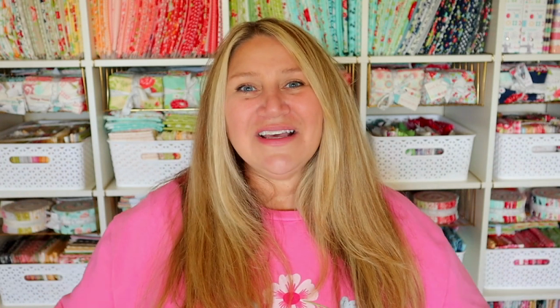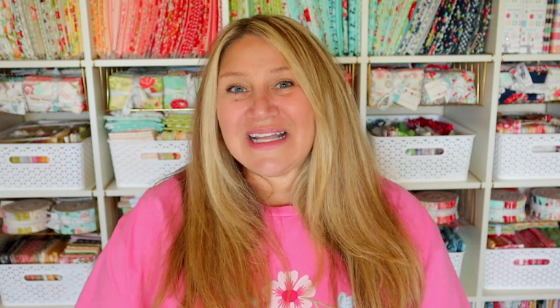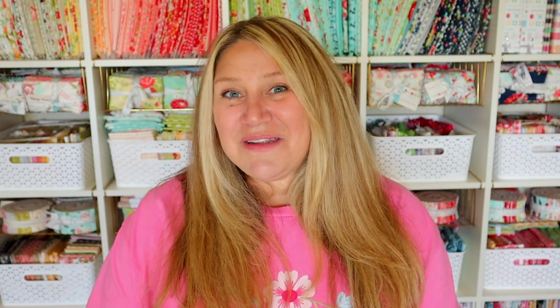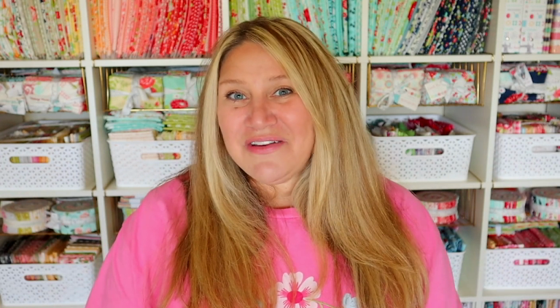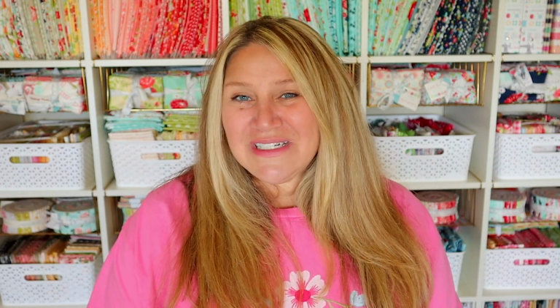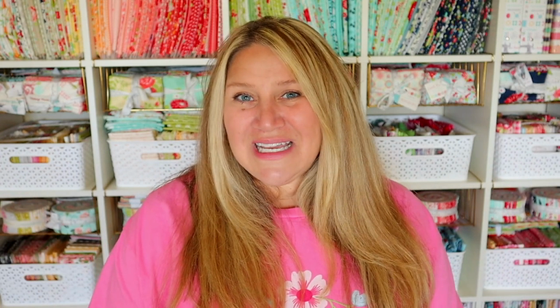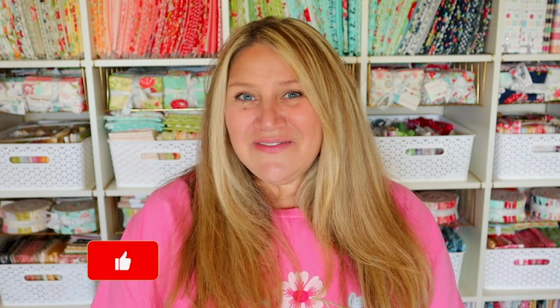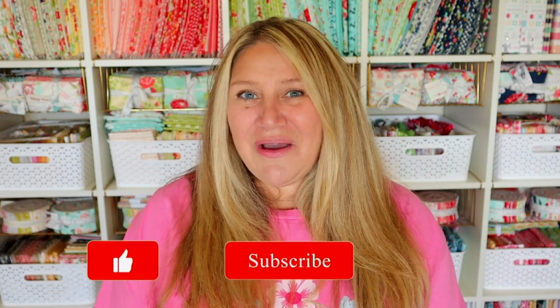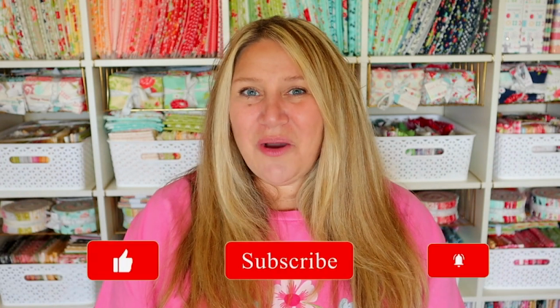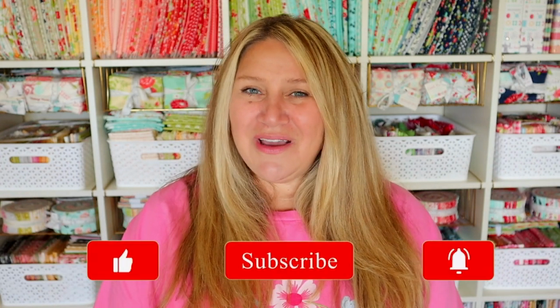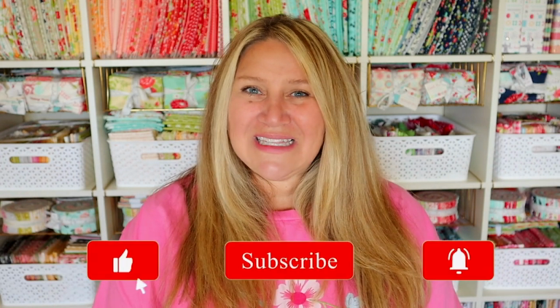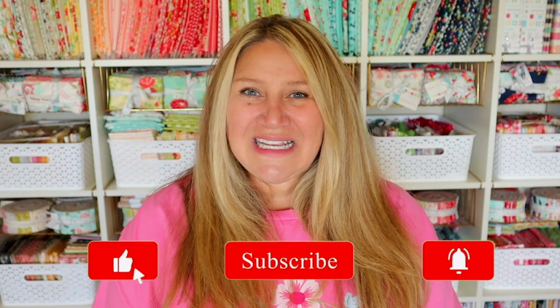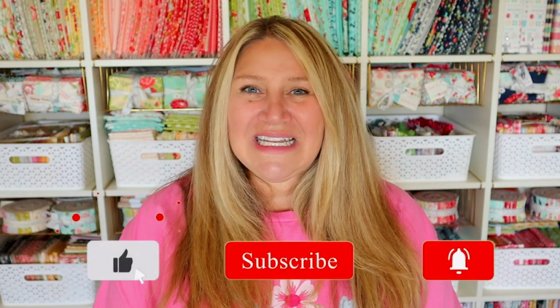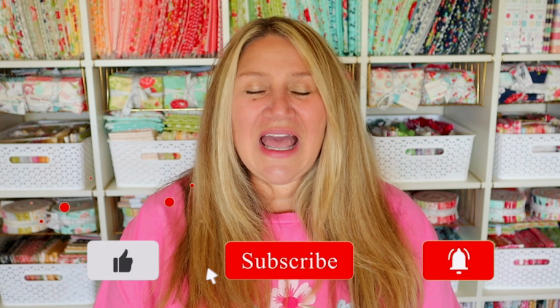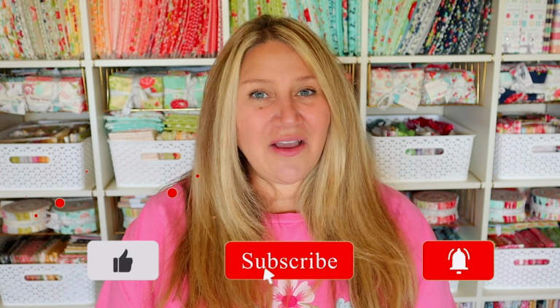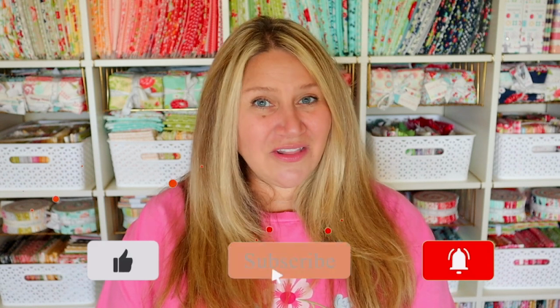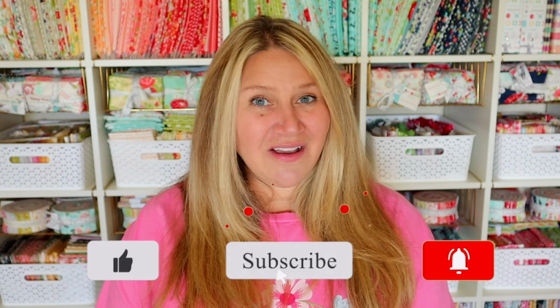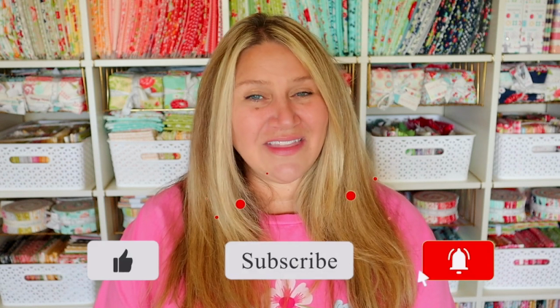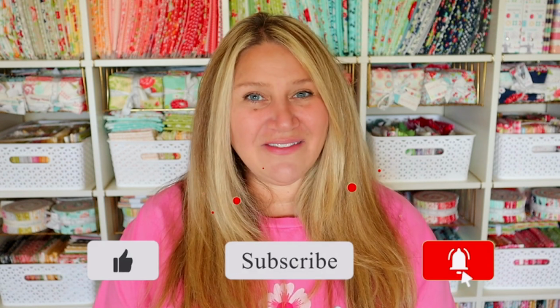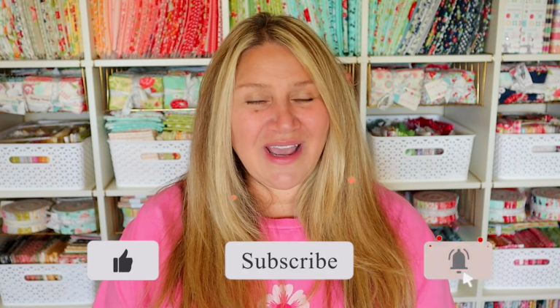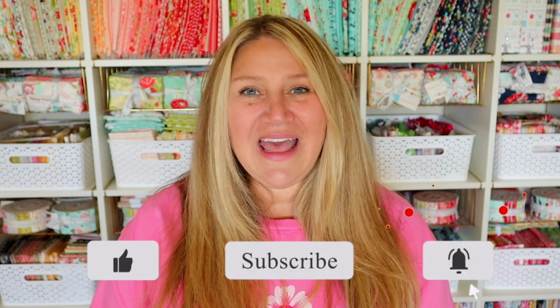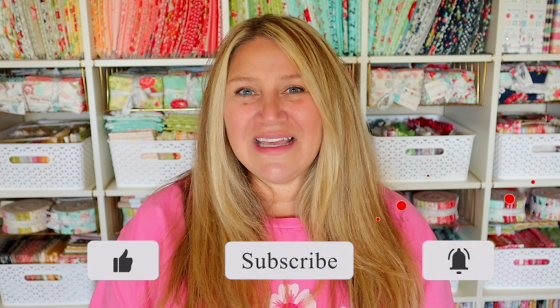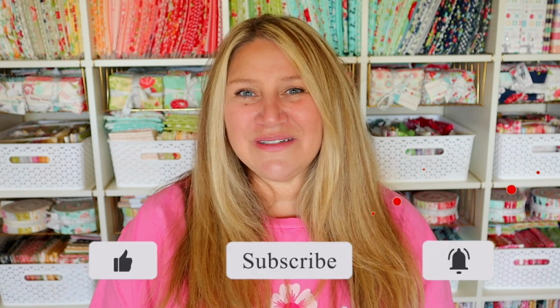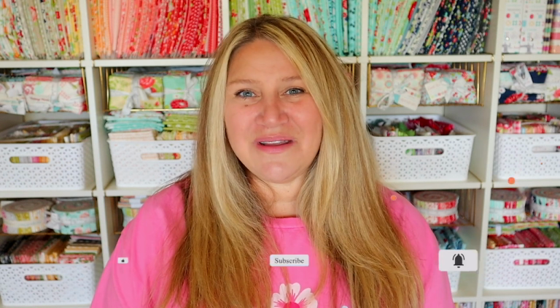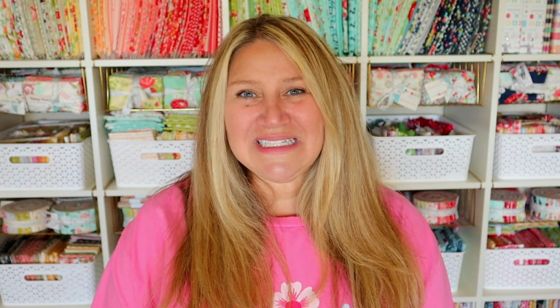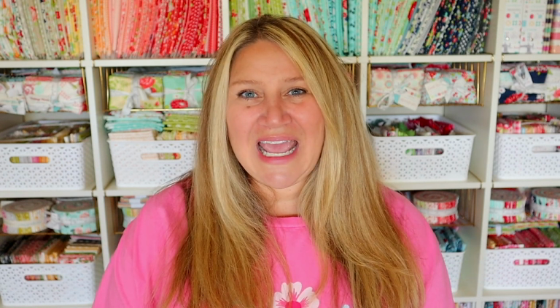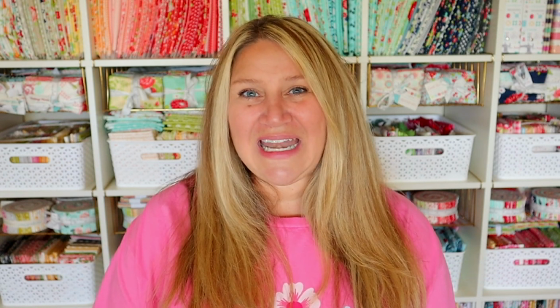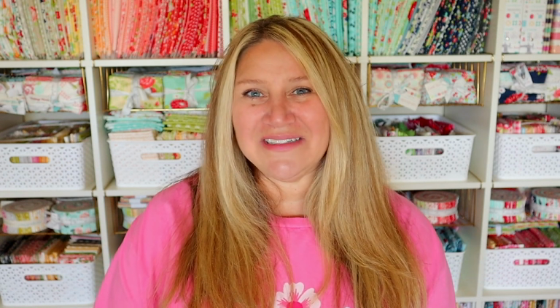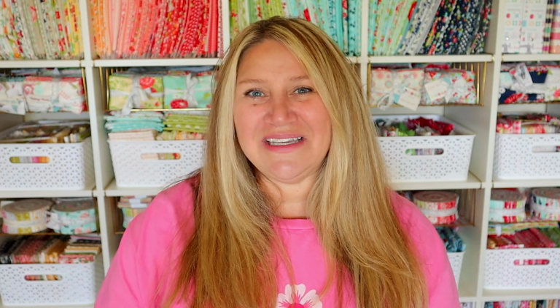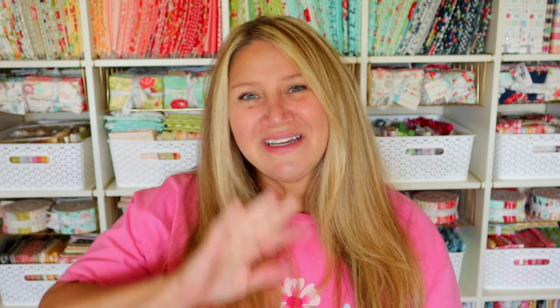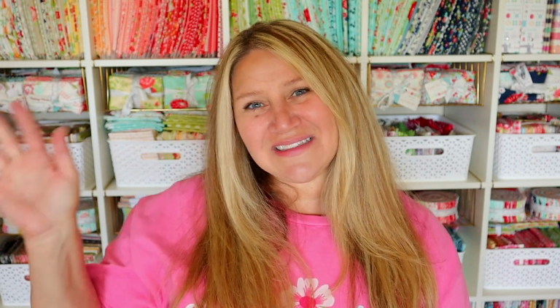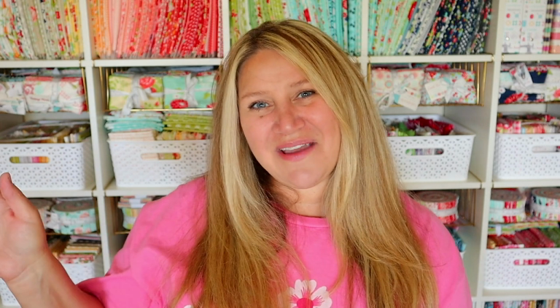That's going to be it for today's video. I hope you guys liked it. Good luck on the giveaway, thanks for joining me today, and I will see you next time.